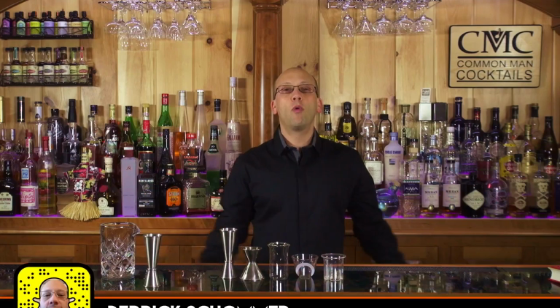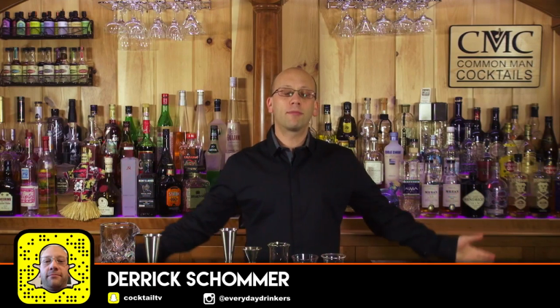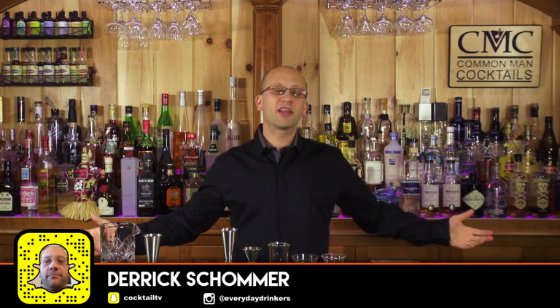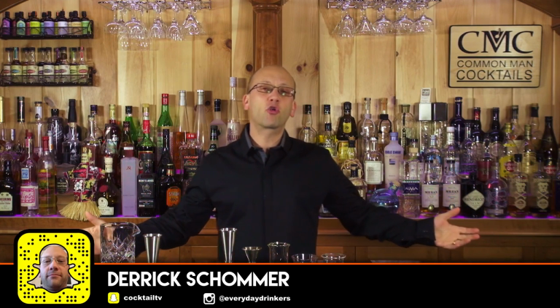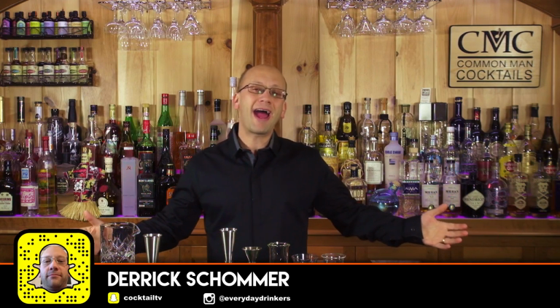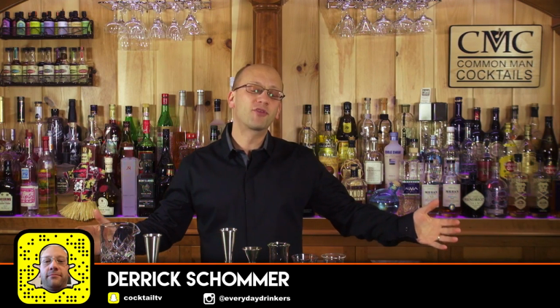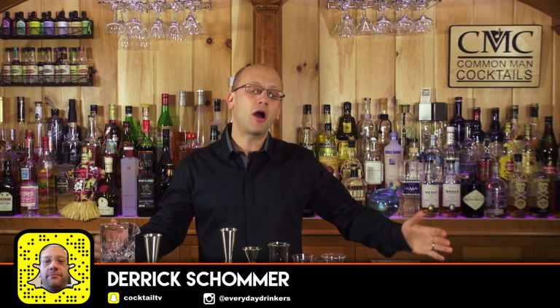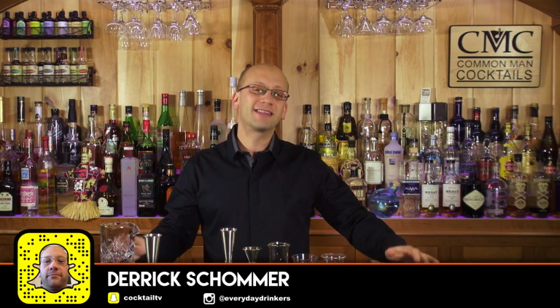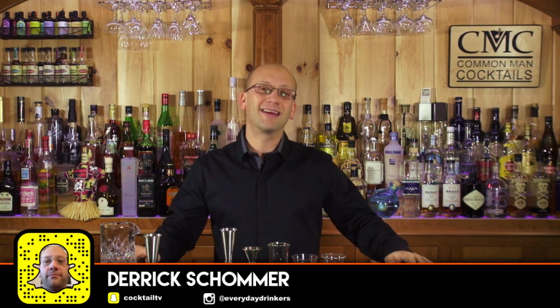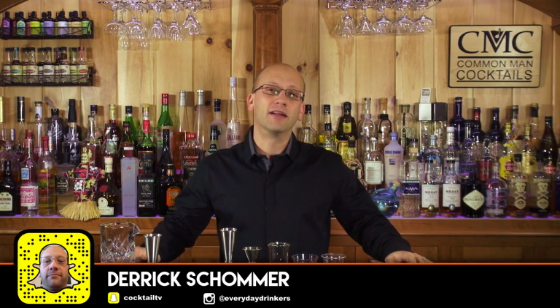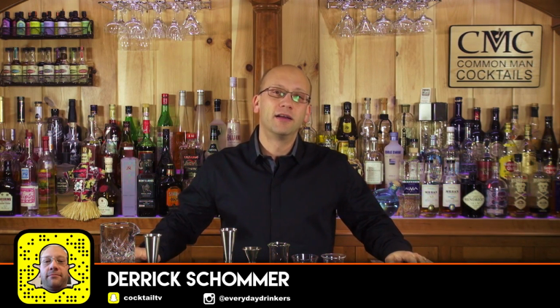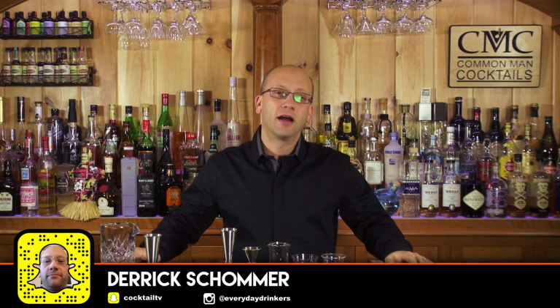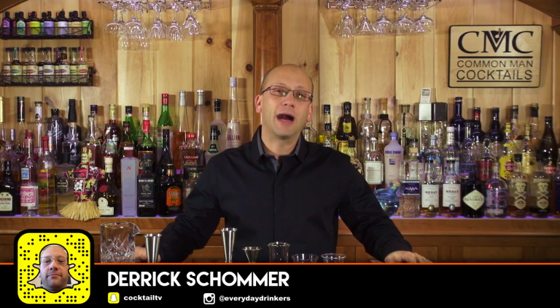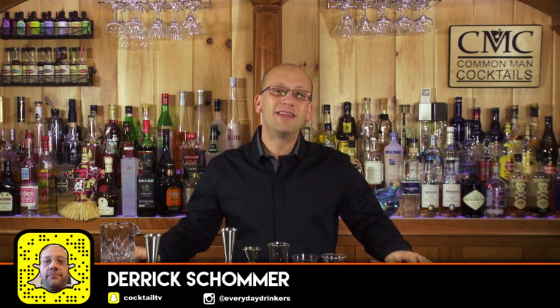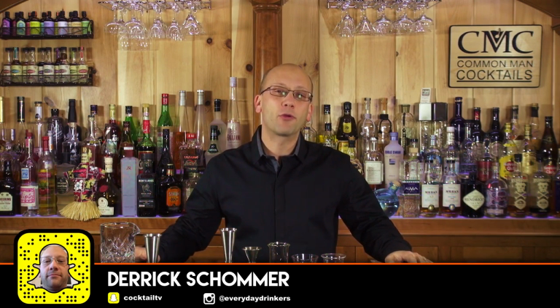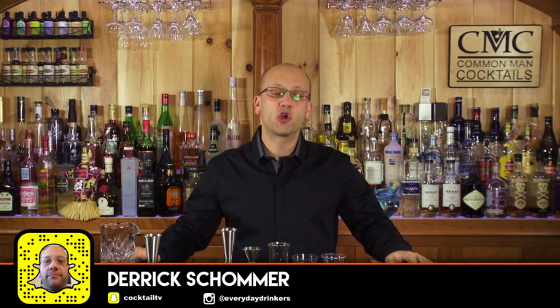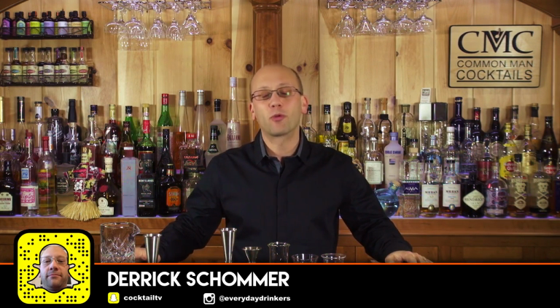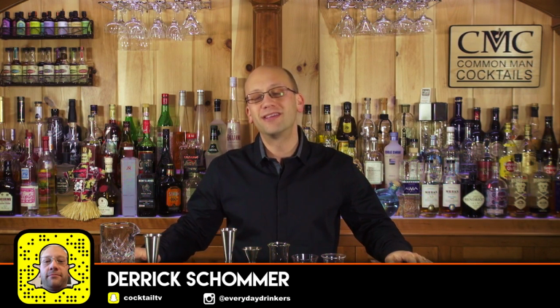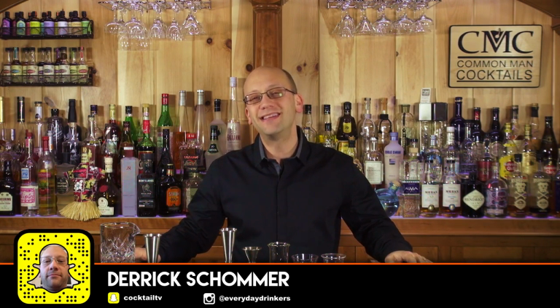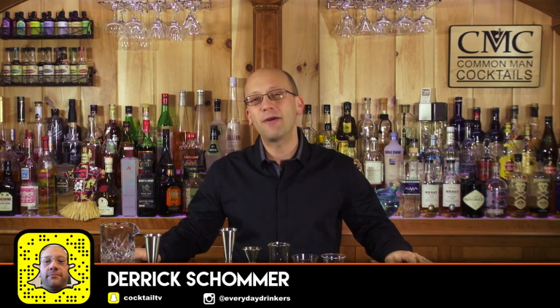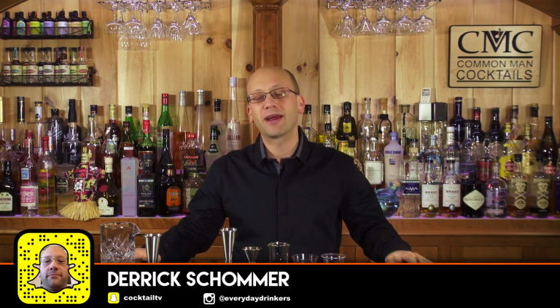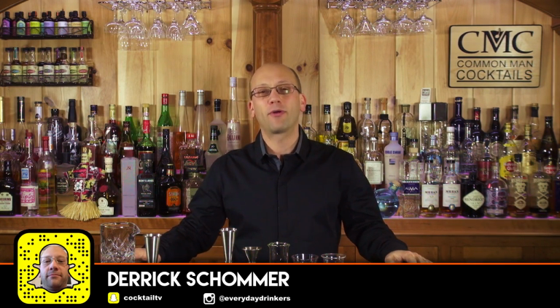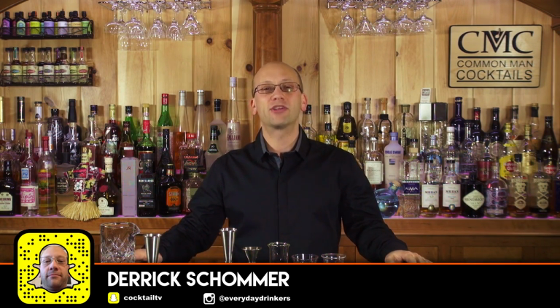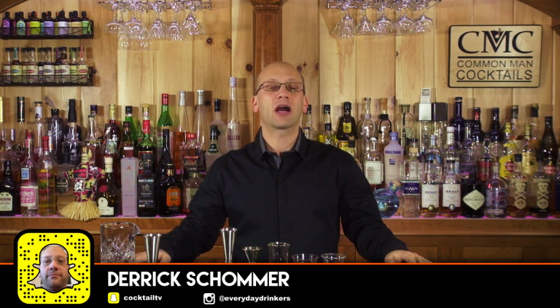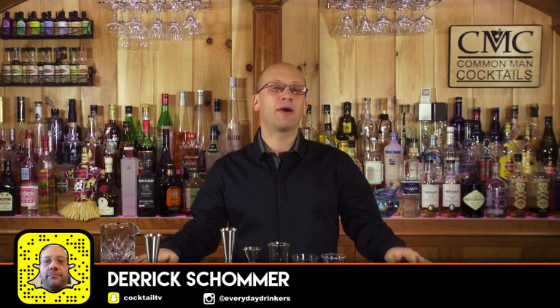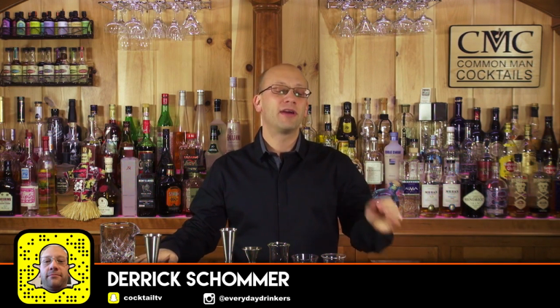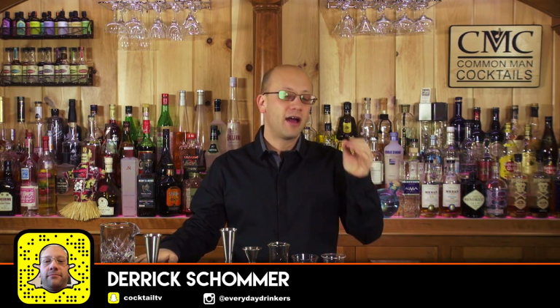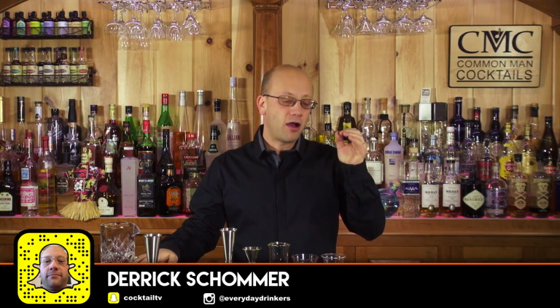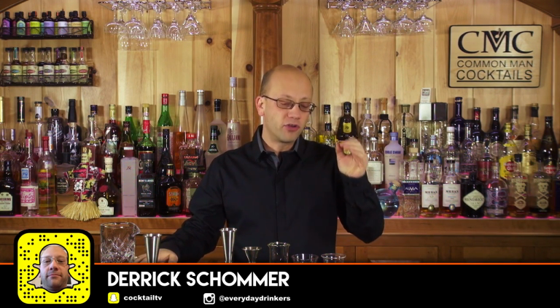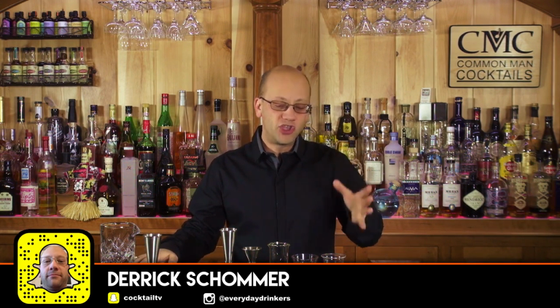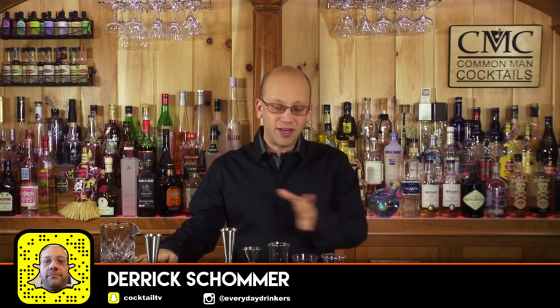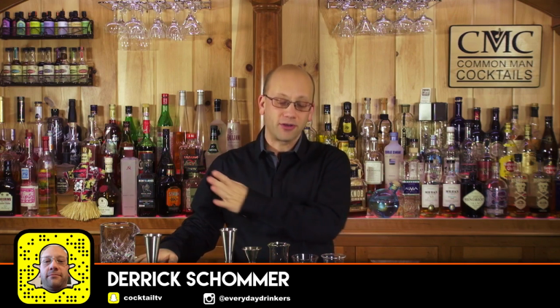Welcome to The Craft Cocktail. I'm Derek Shomer. Today I want to talk about jiggers.